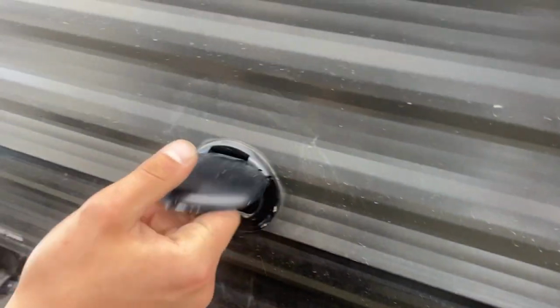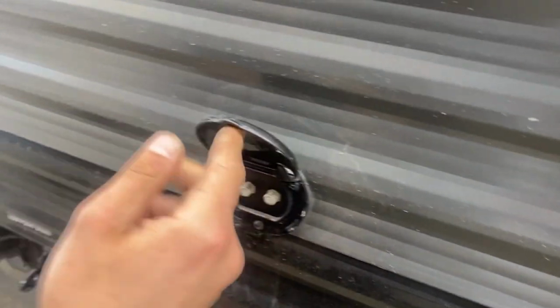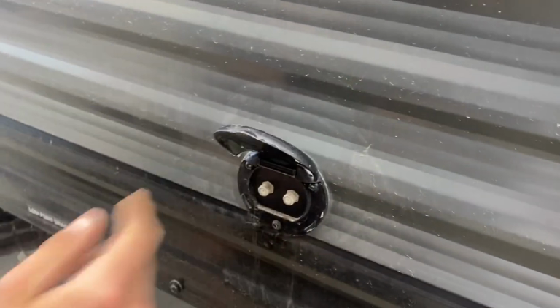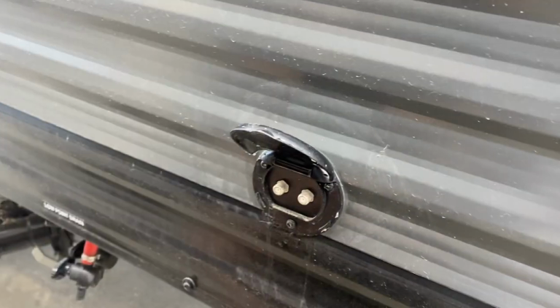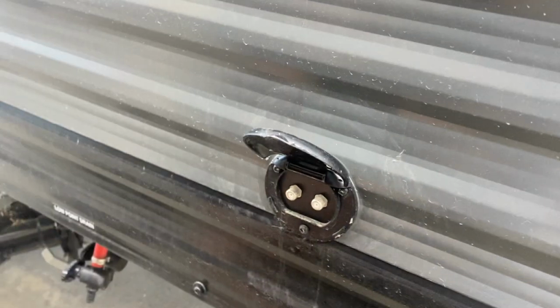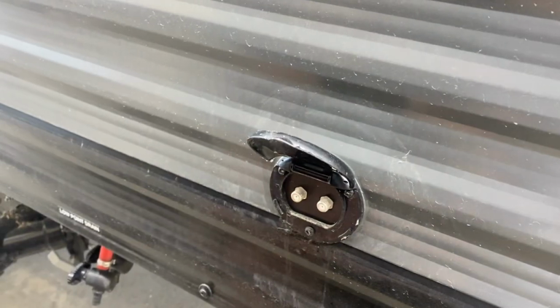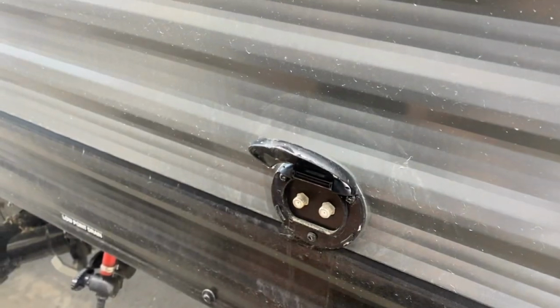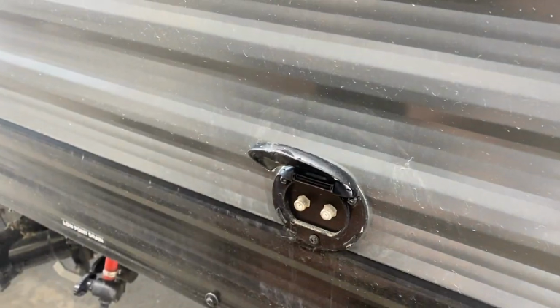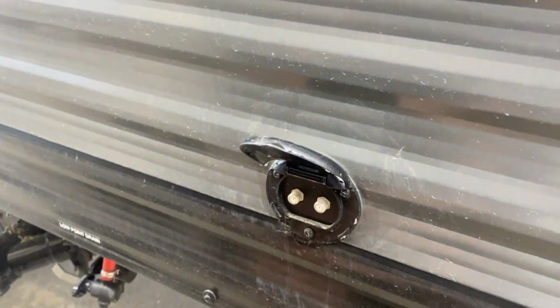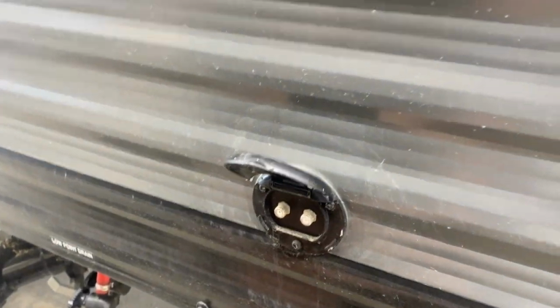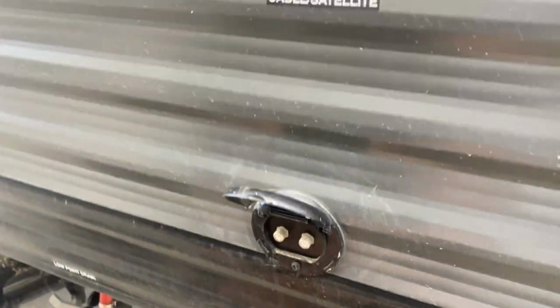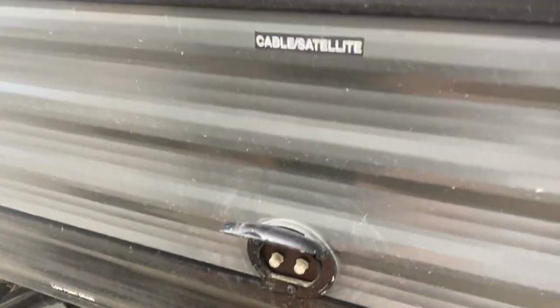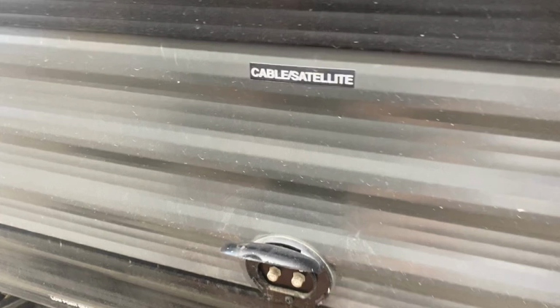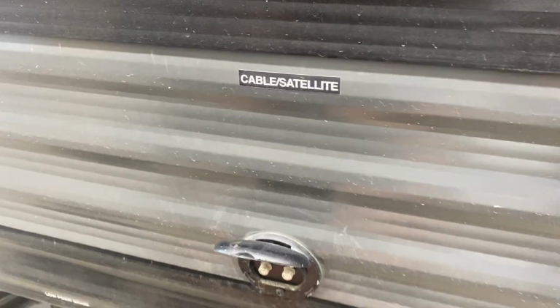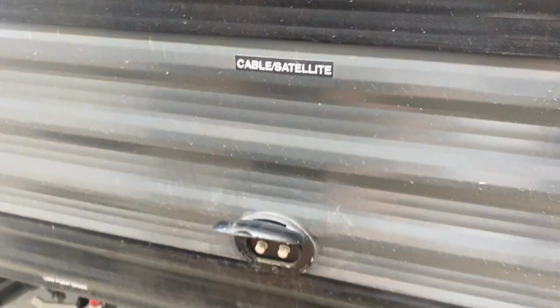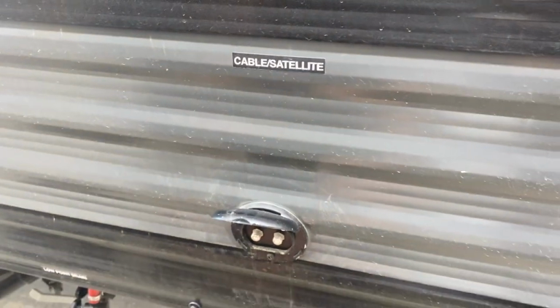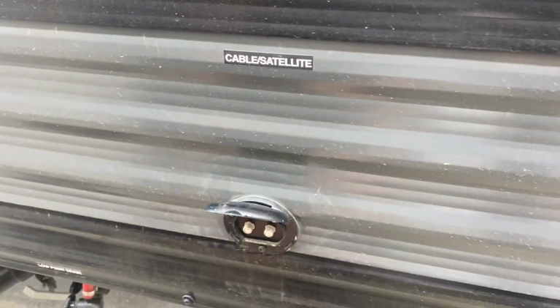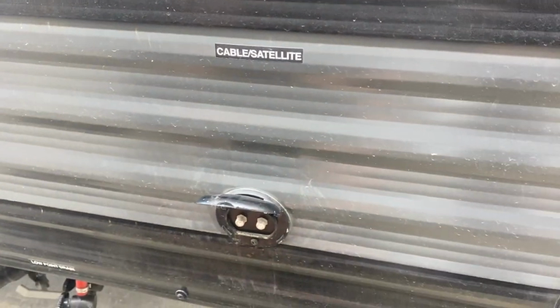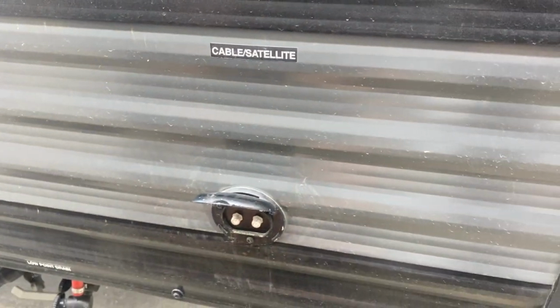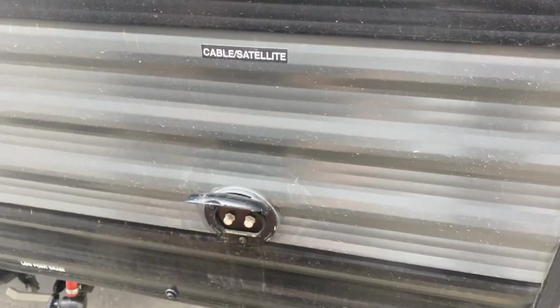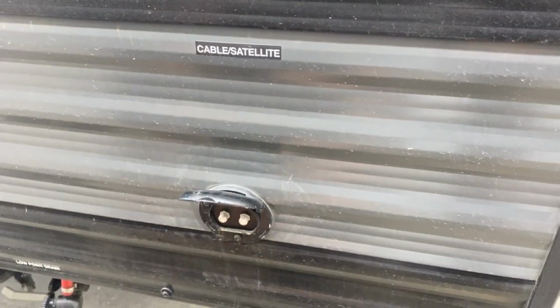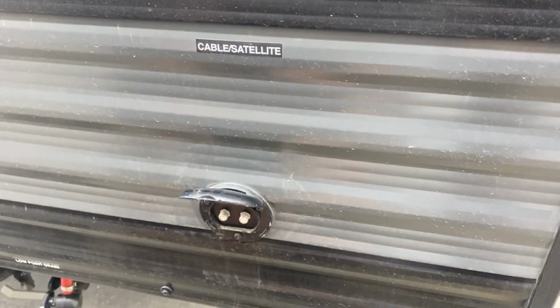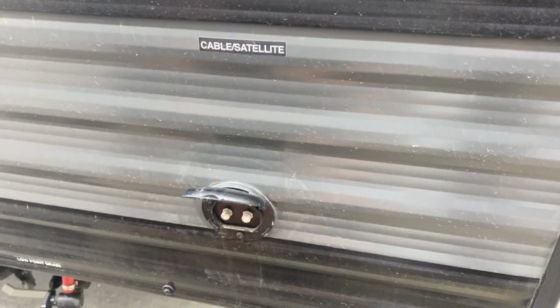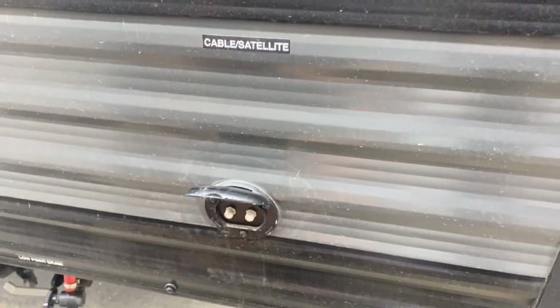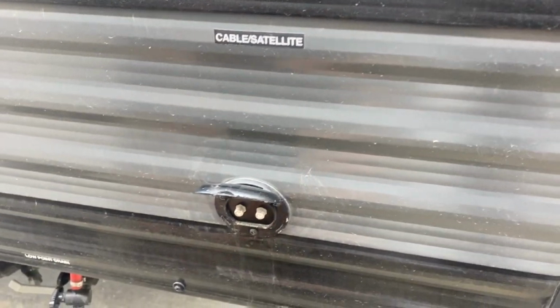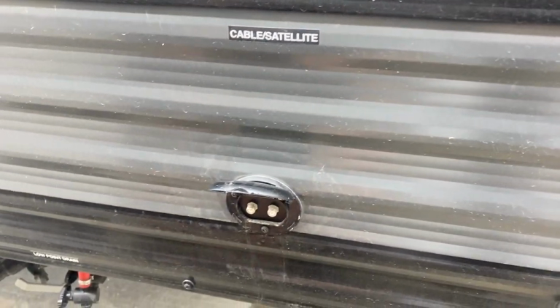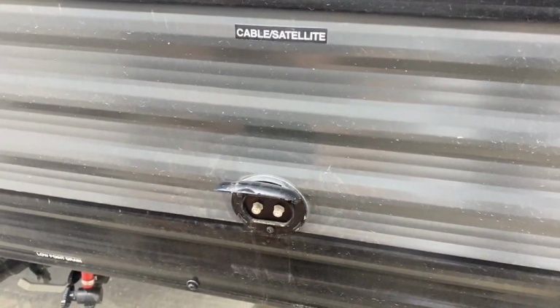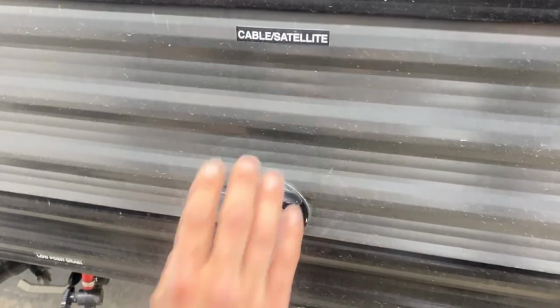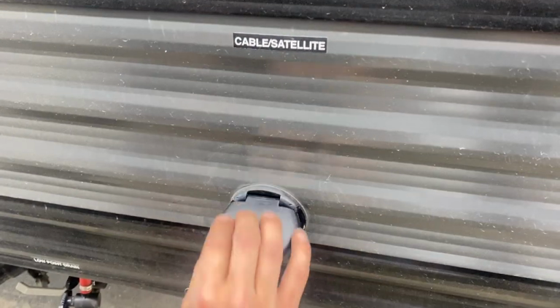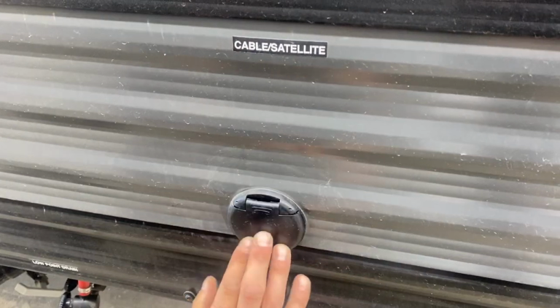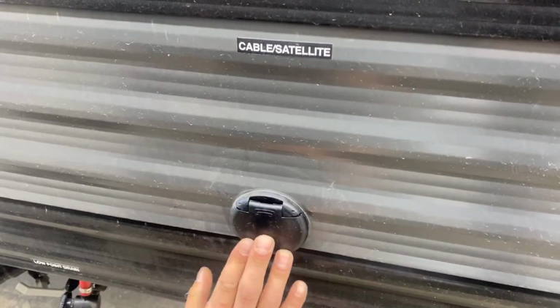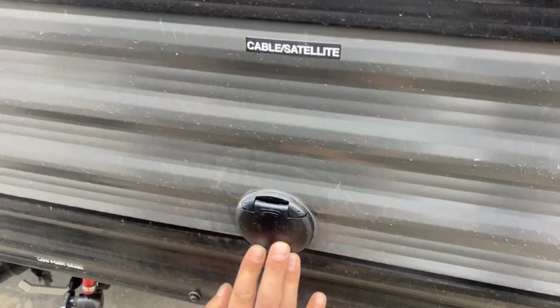Straight up from there you're going to find a cable and satellite inlet — cable on the left, satellite on the right. Coax cables just plug in and fire up at the rest of the TV locations.